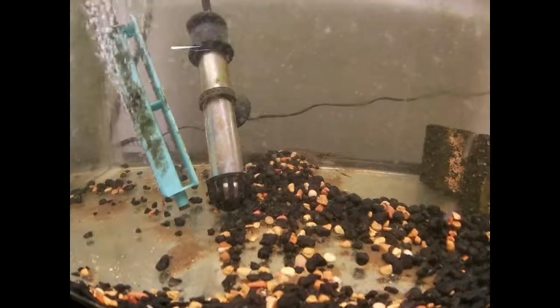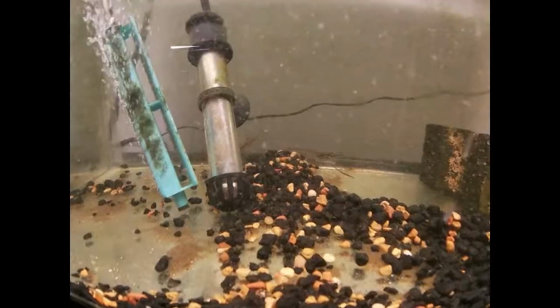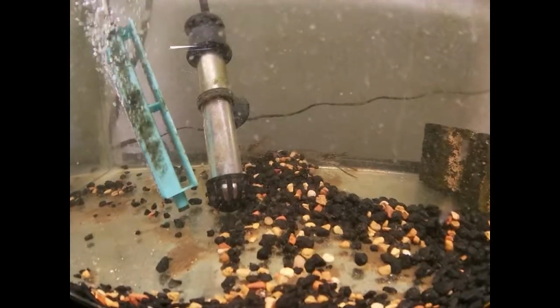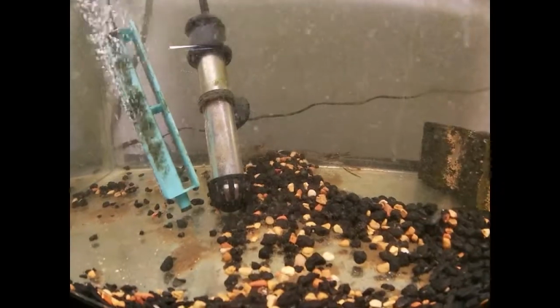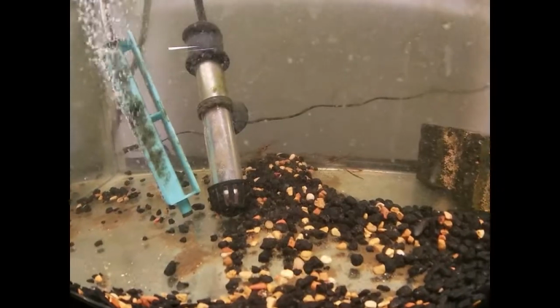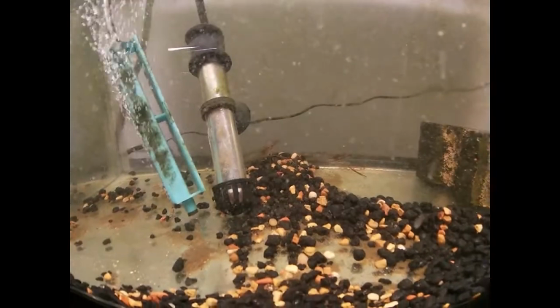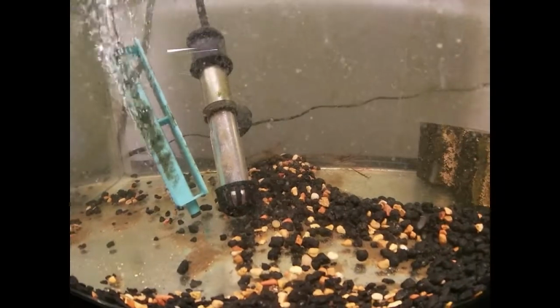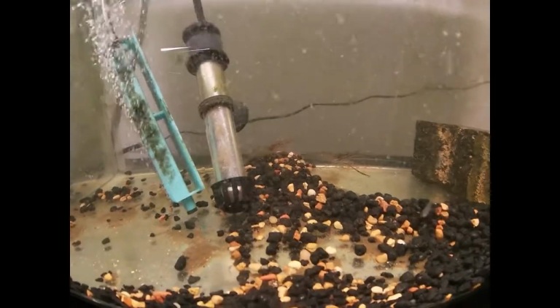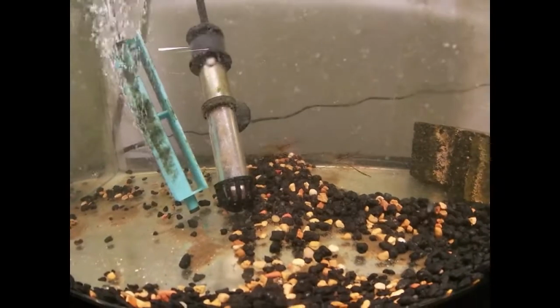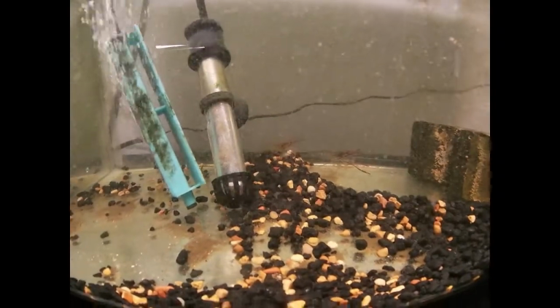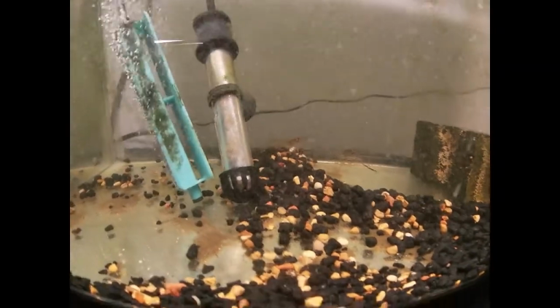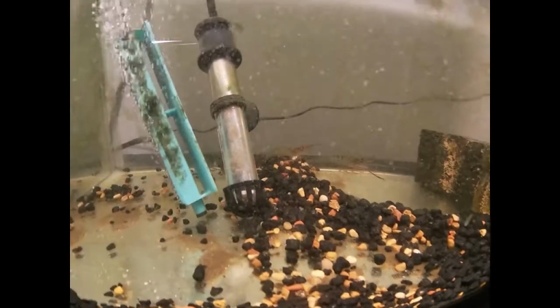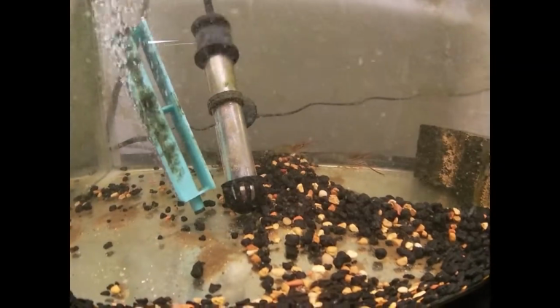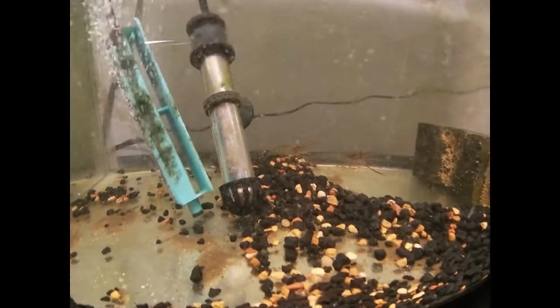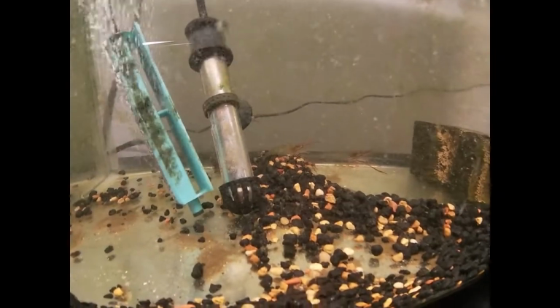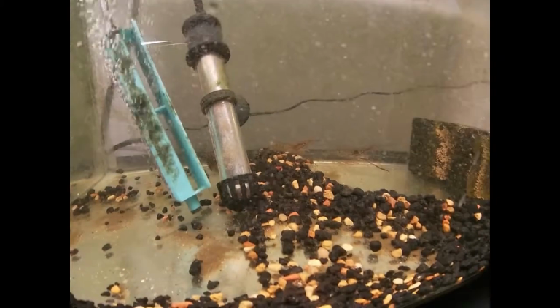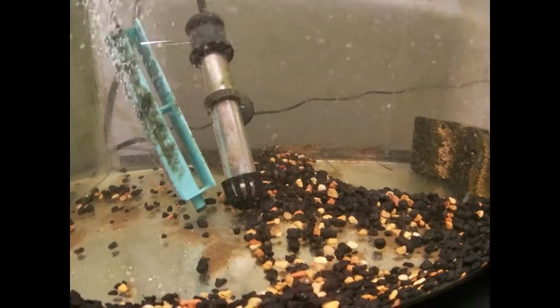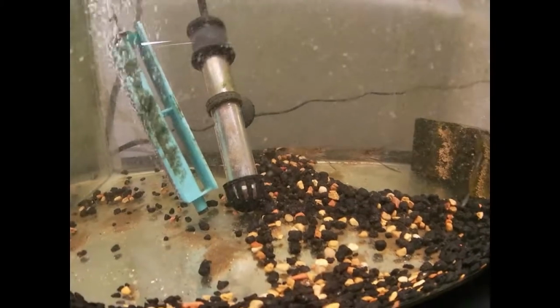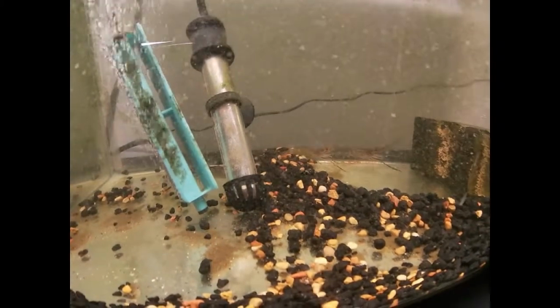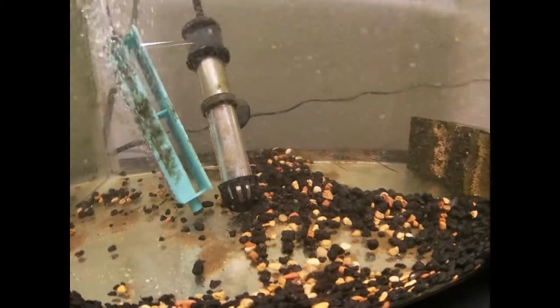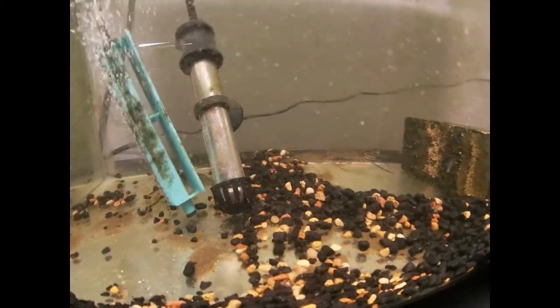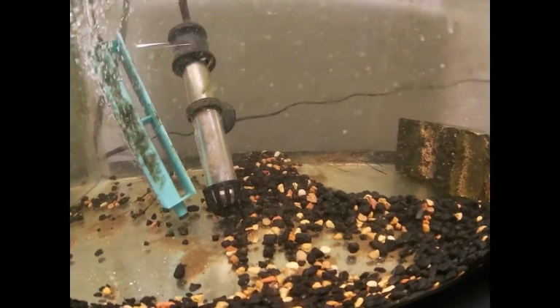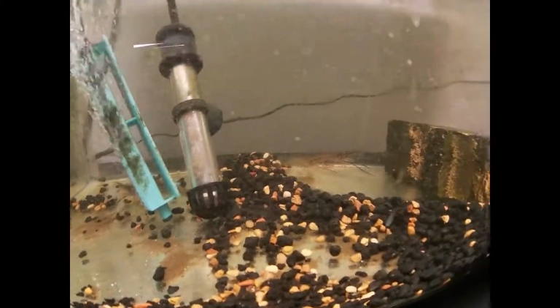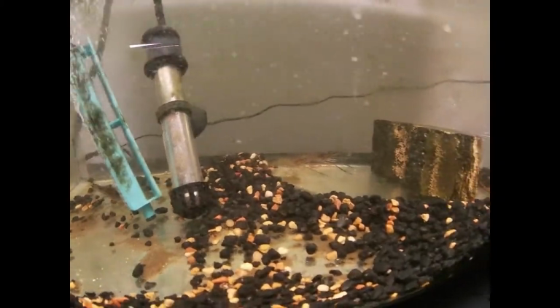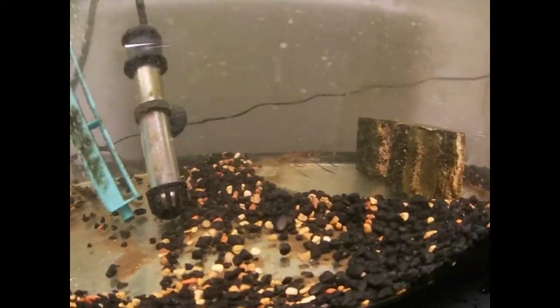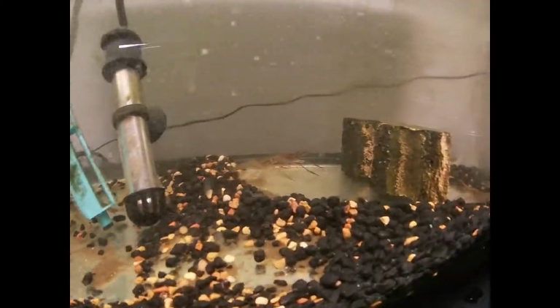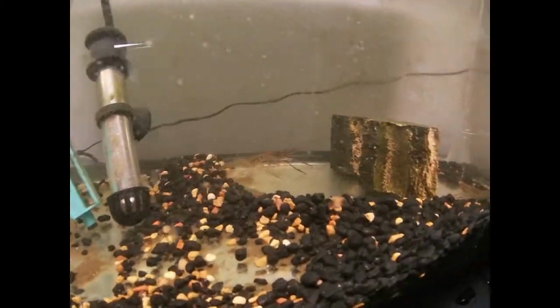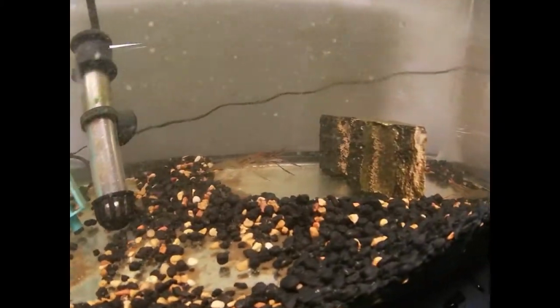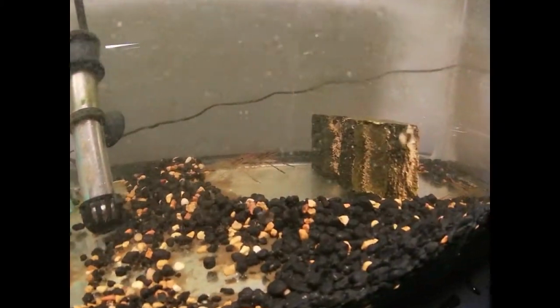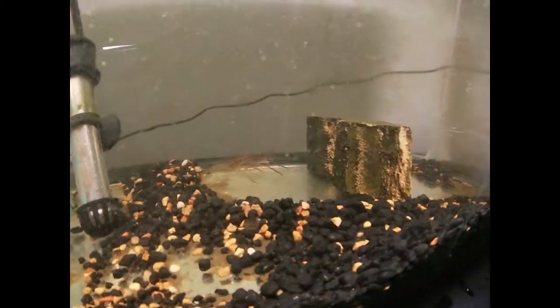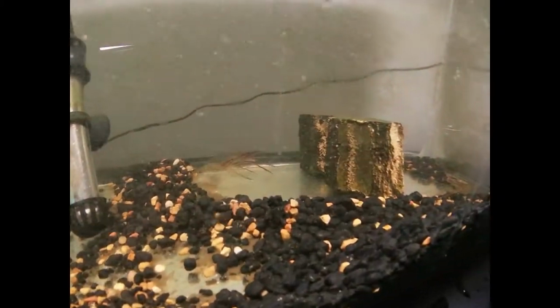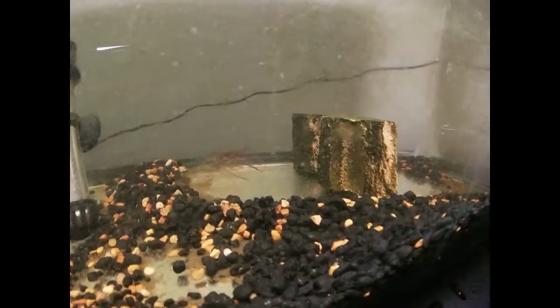Just putting all the males in here for now, just to get them out of the way and sort through them.